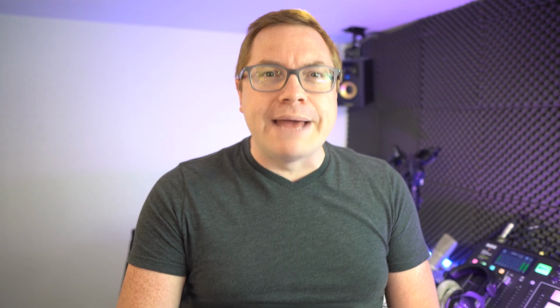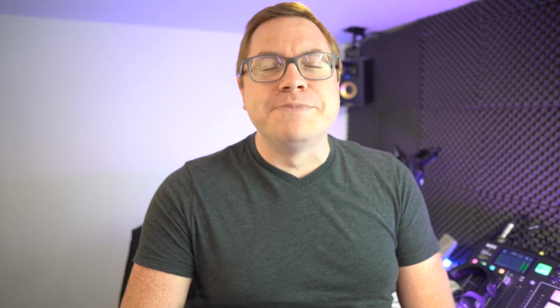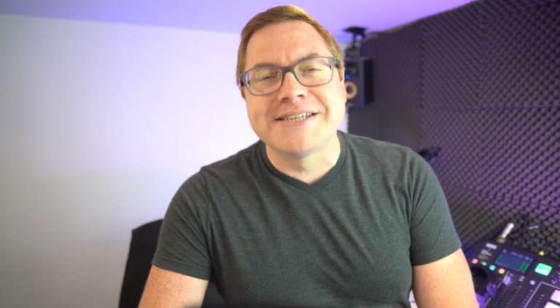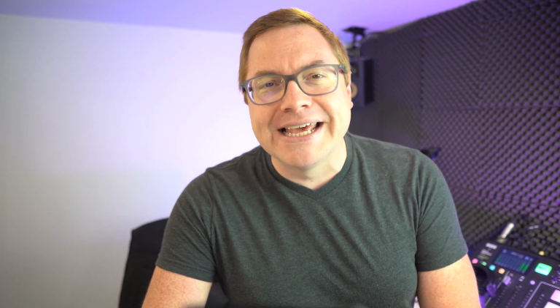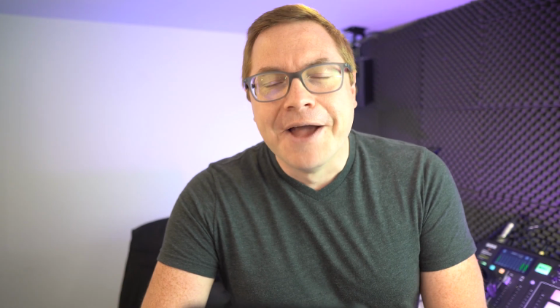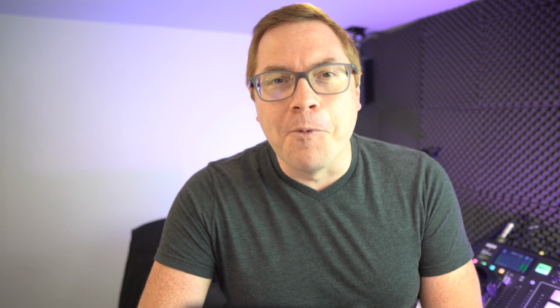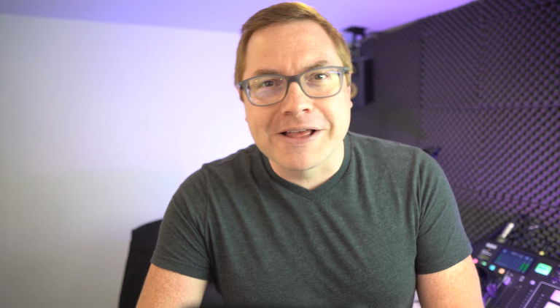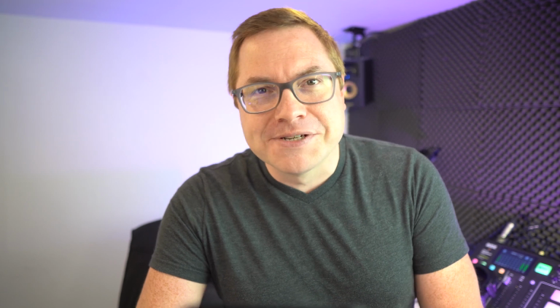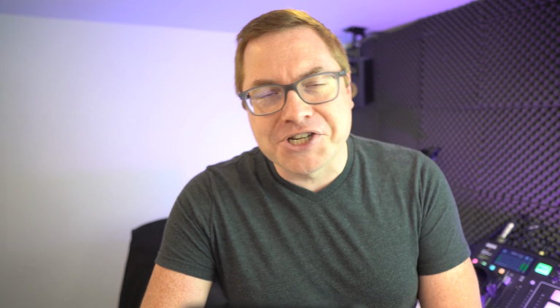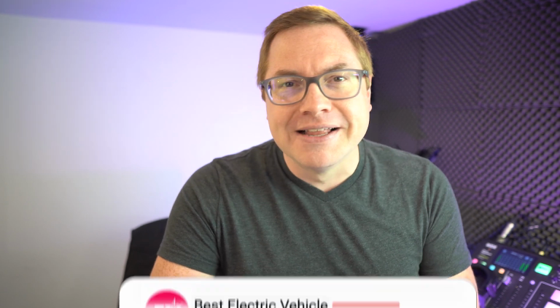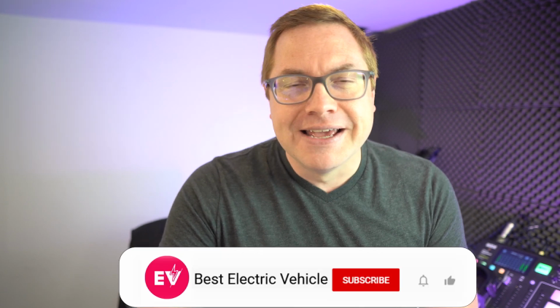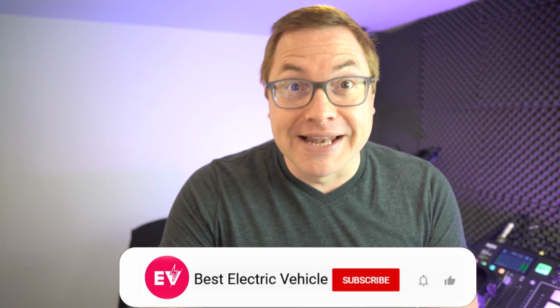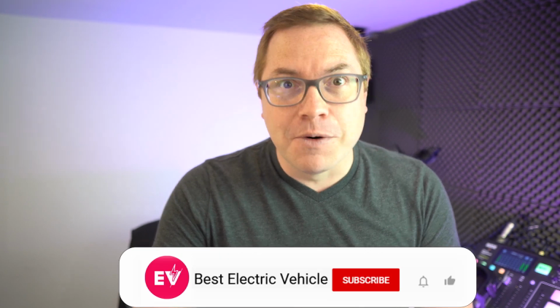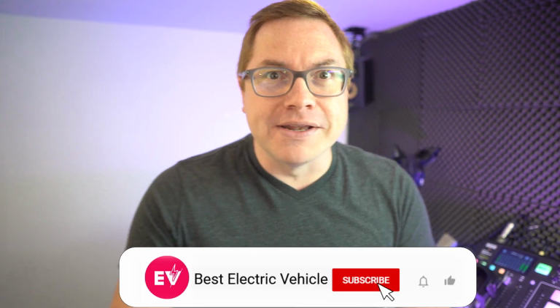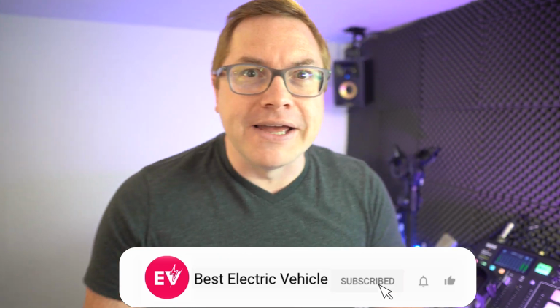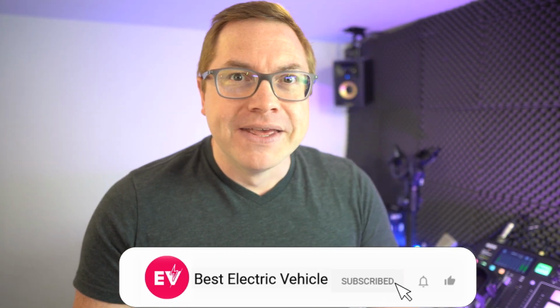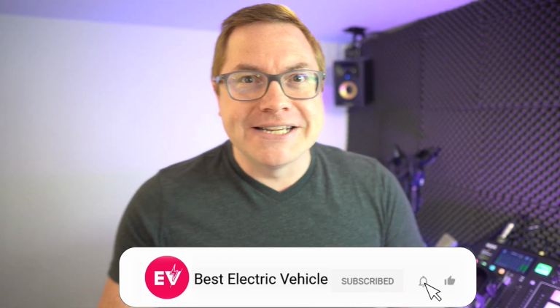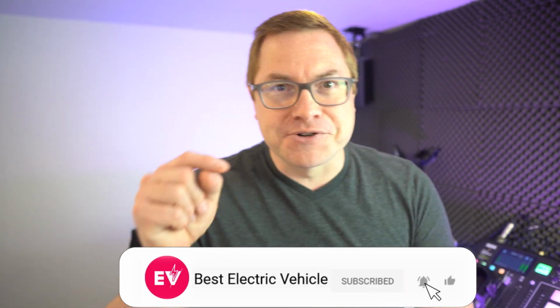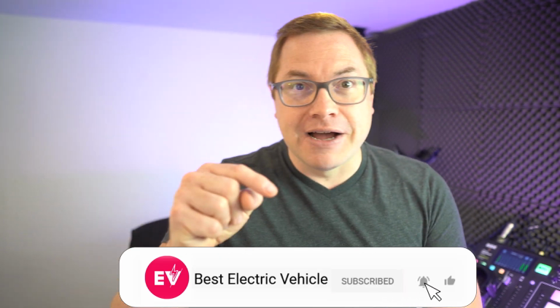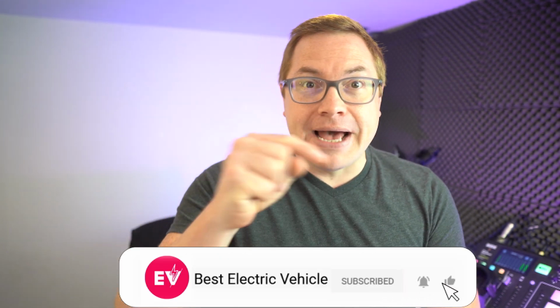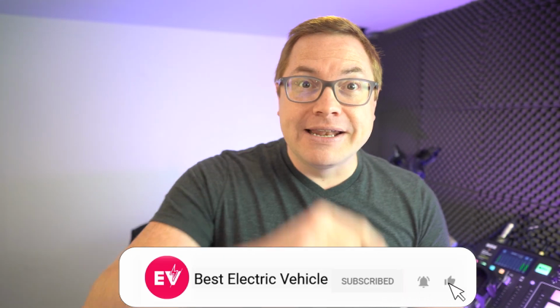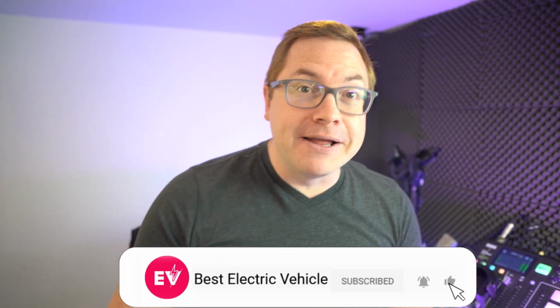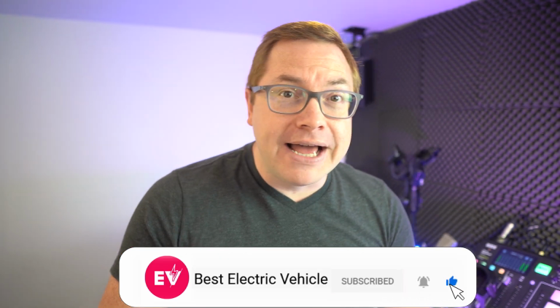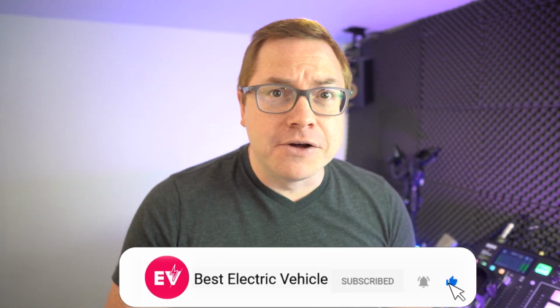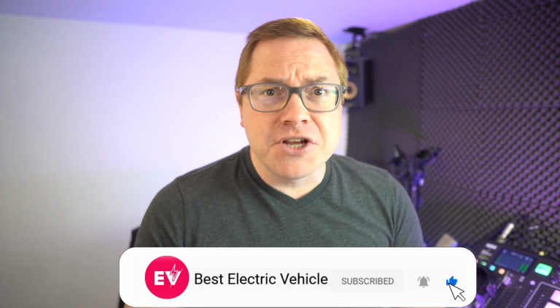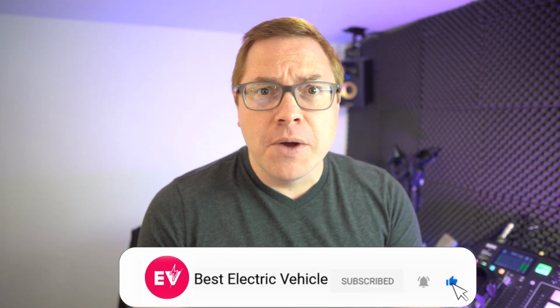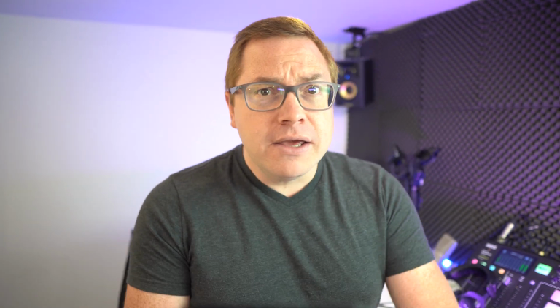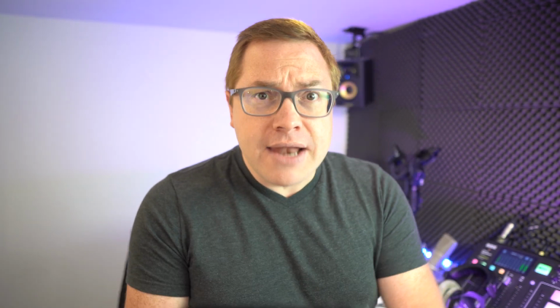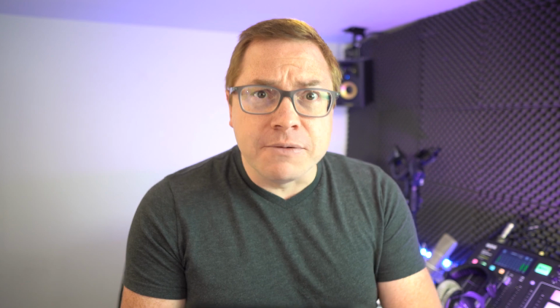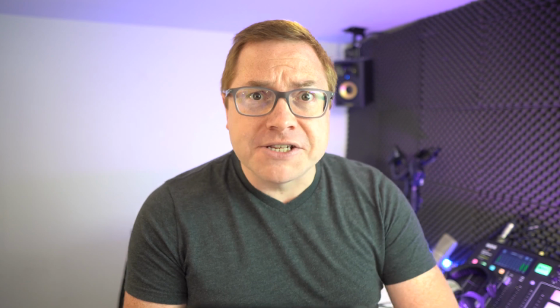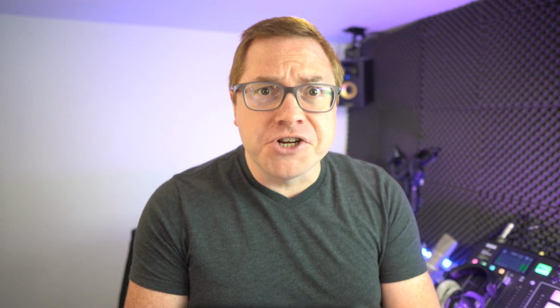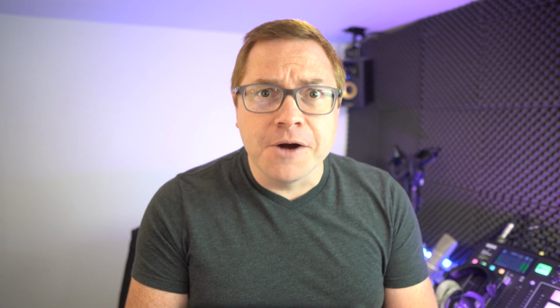My name is Martin Lee. Welcome to the channel. If you like what we do here, hit subscribe and the bell icon so you never miss a show.